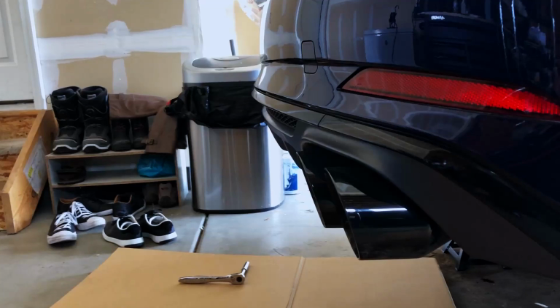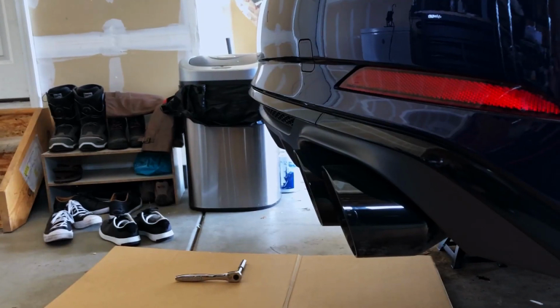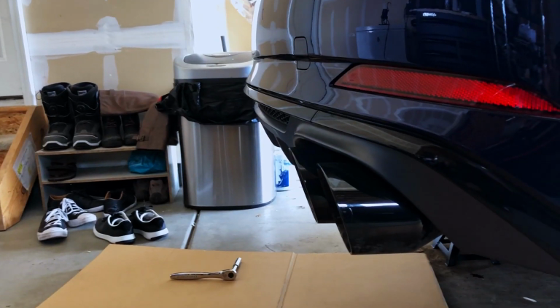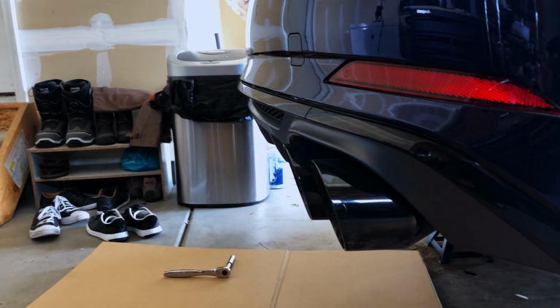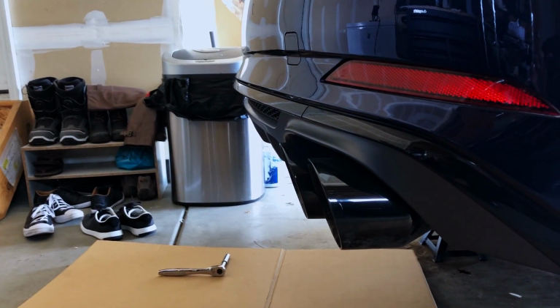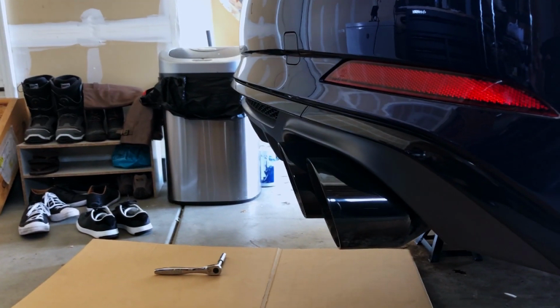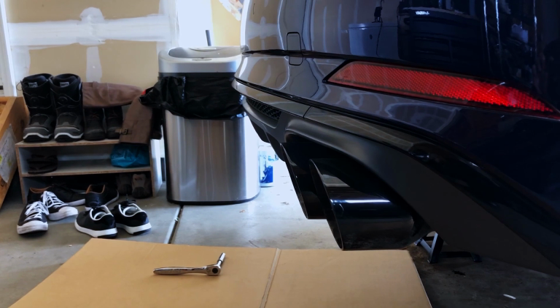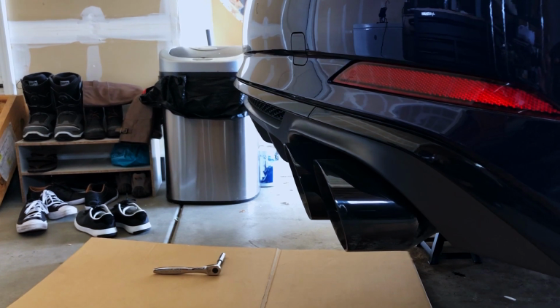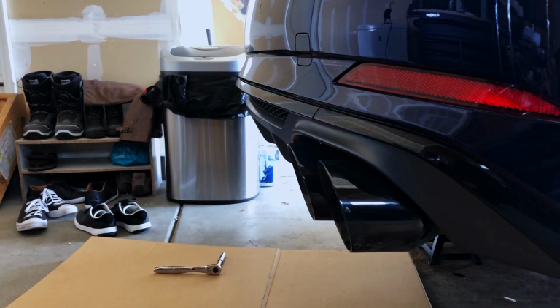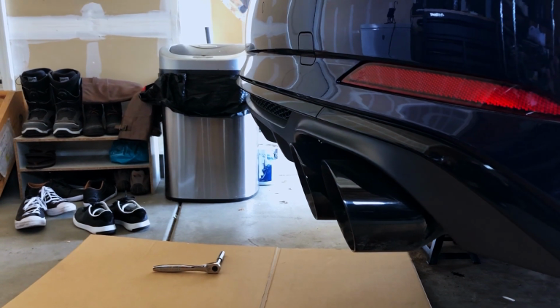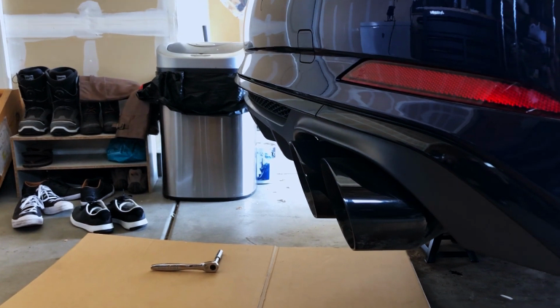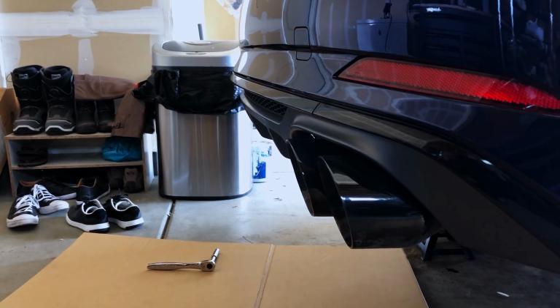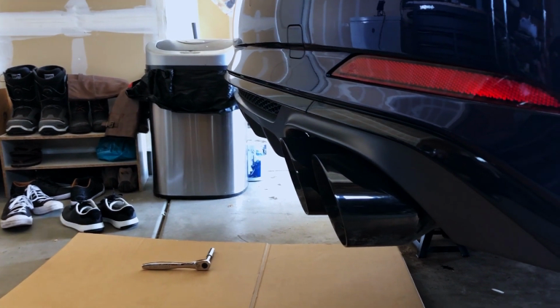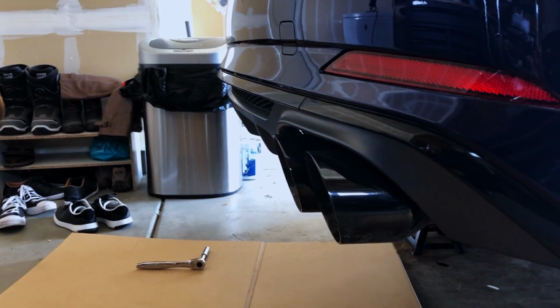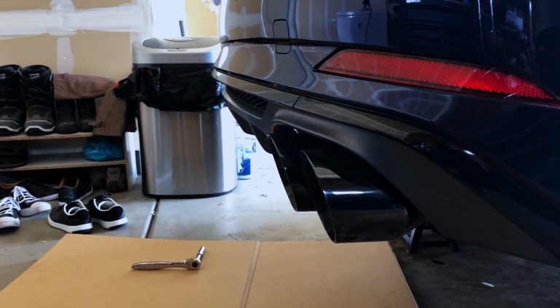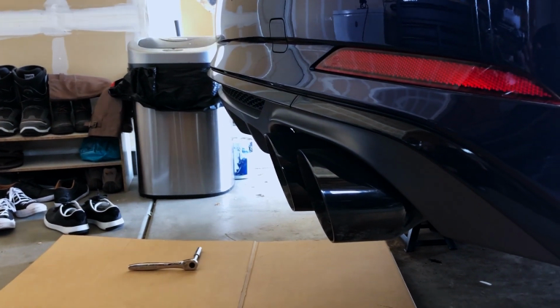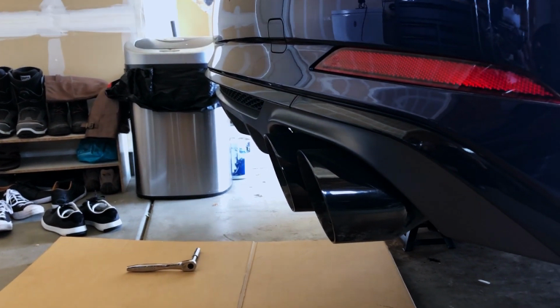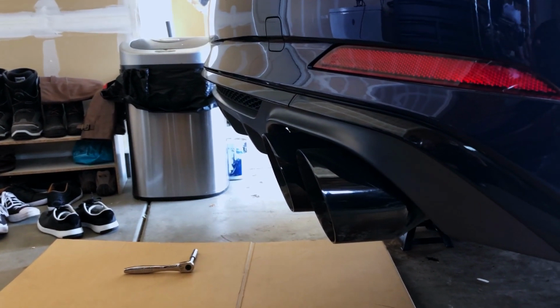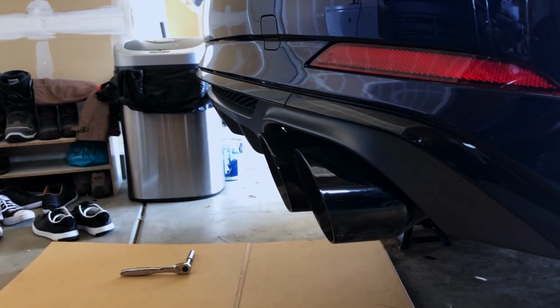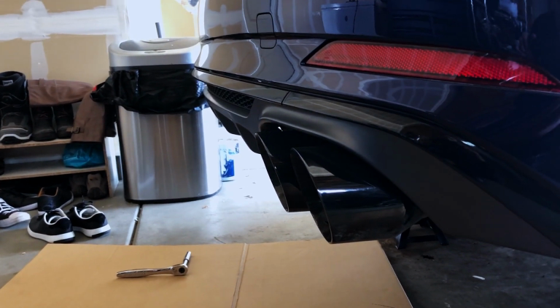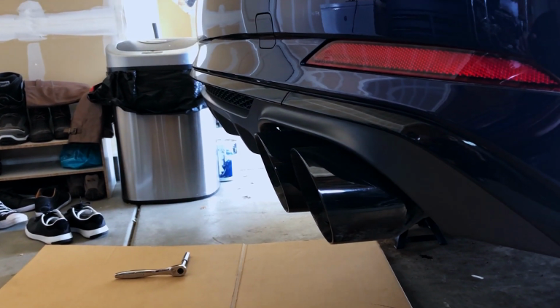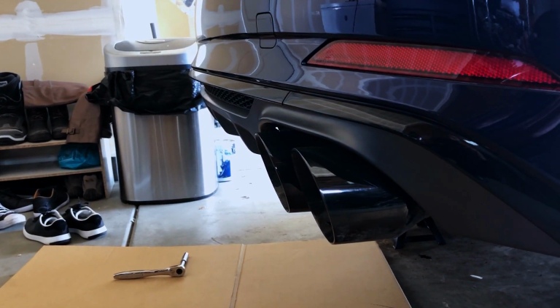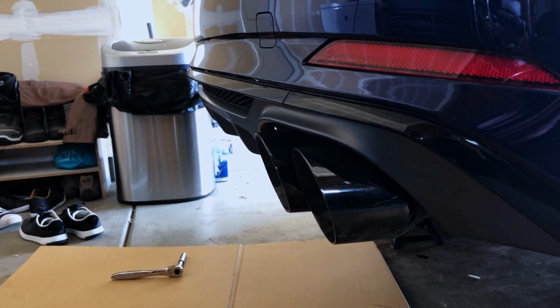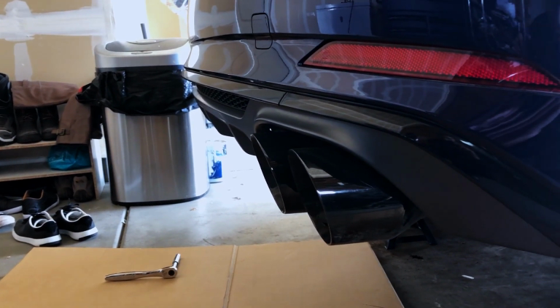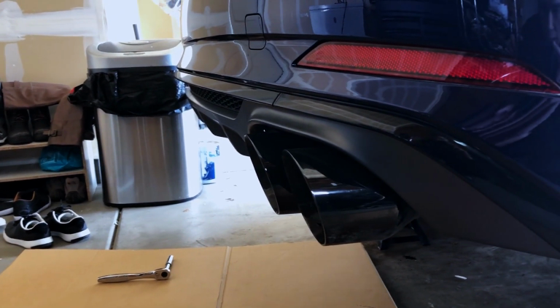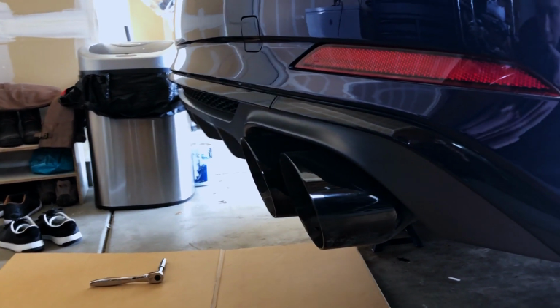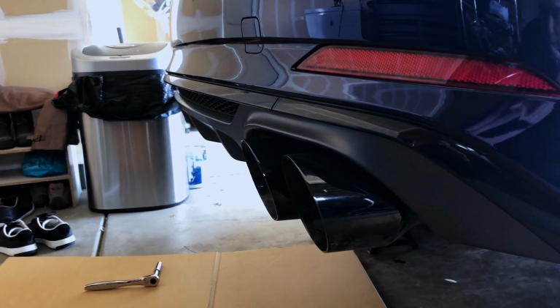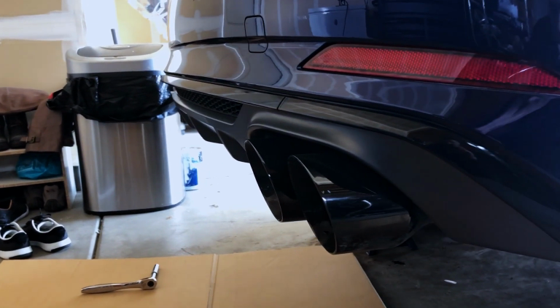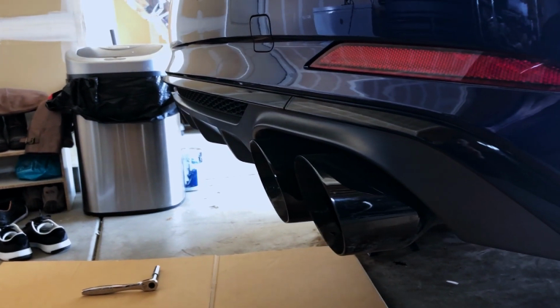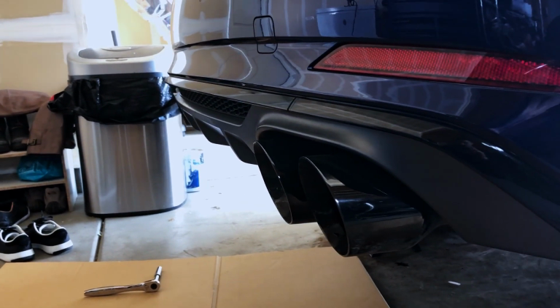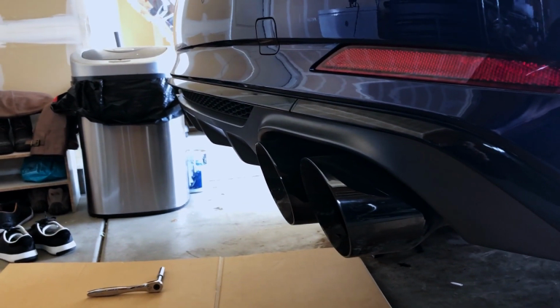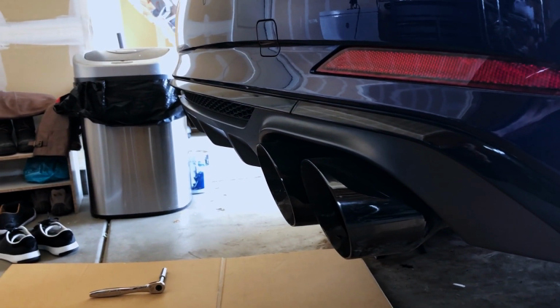For today's video we're going to be removing a rear diffuser on an Audi B9 S5 Sportback.